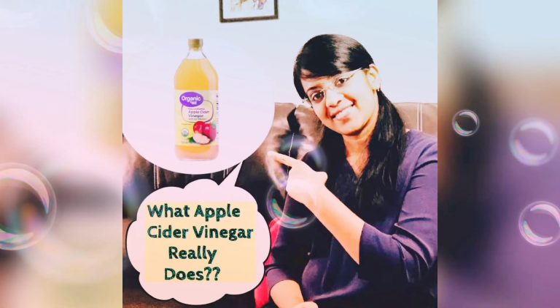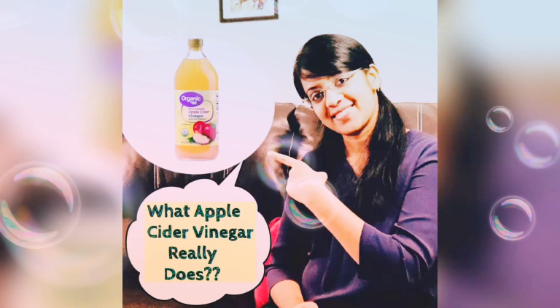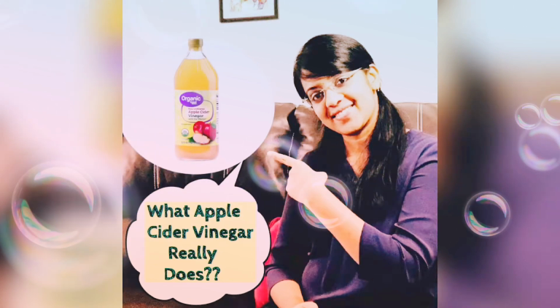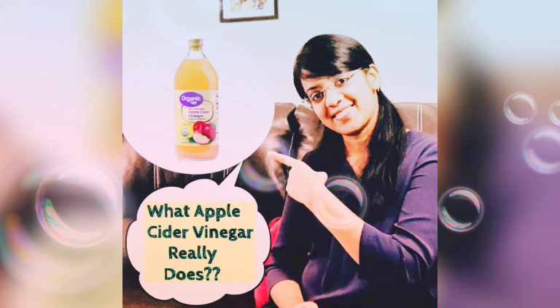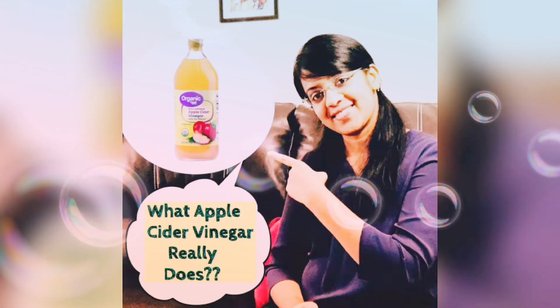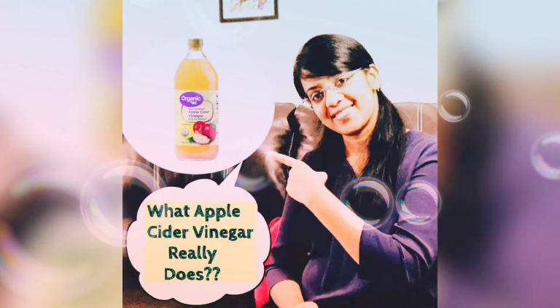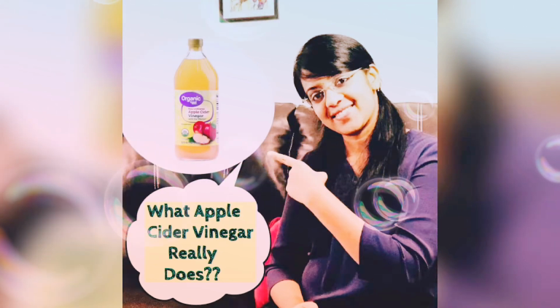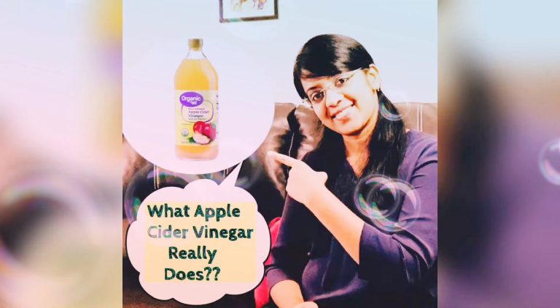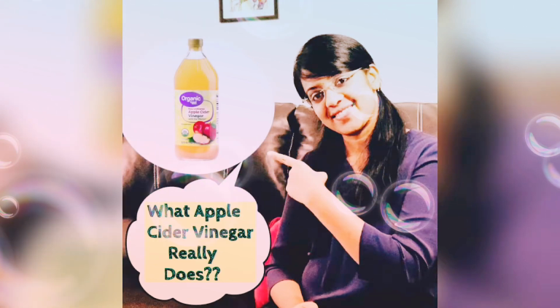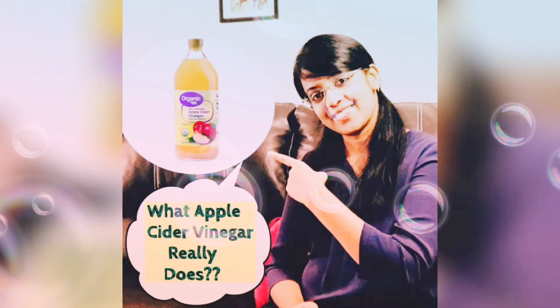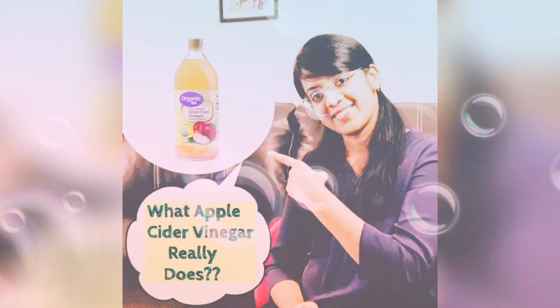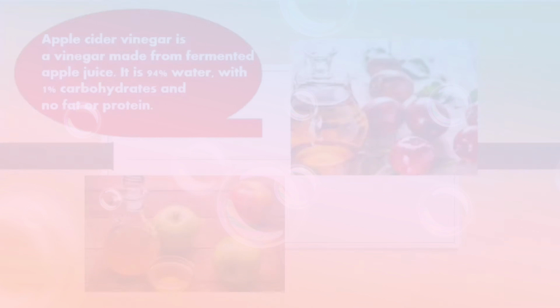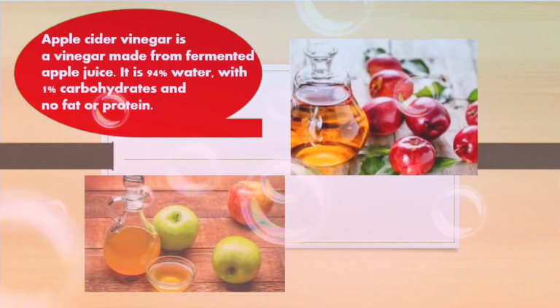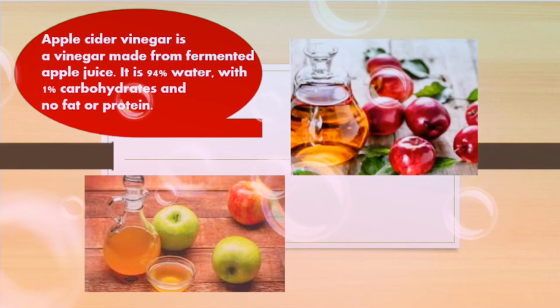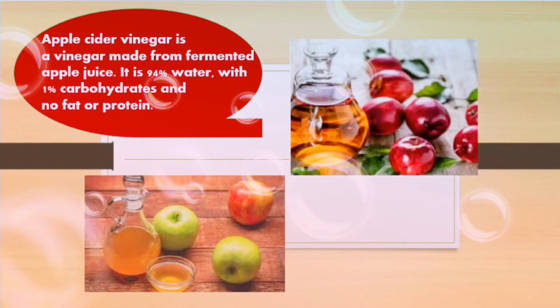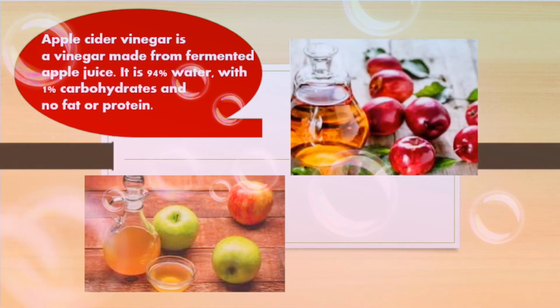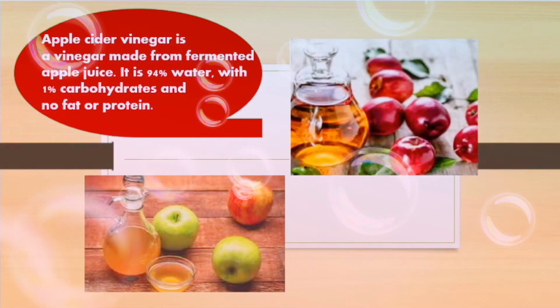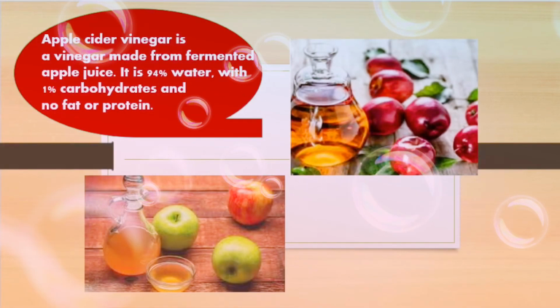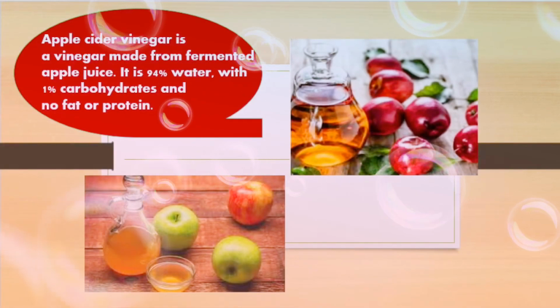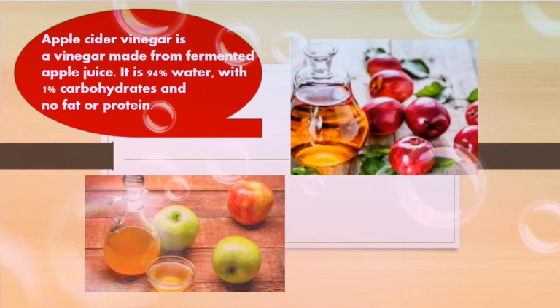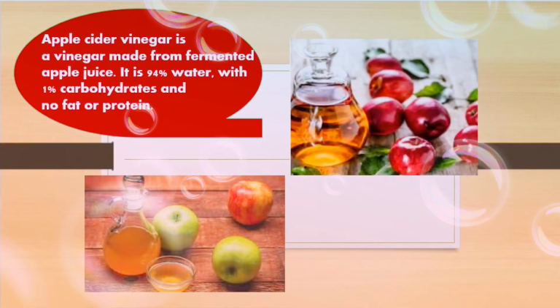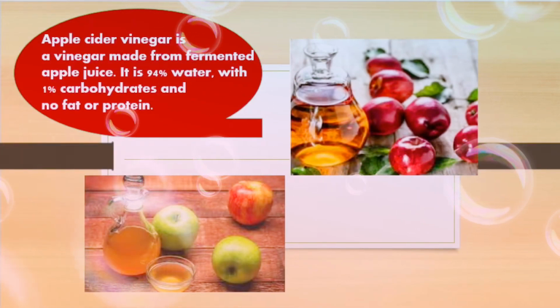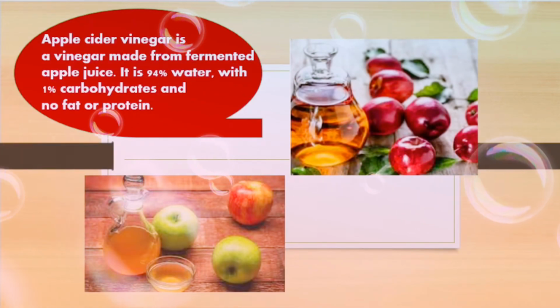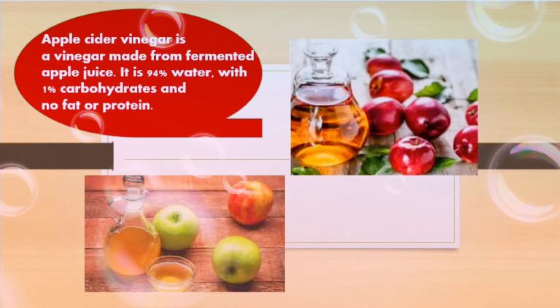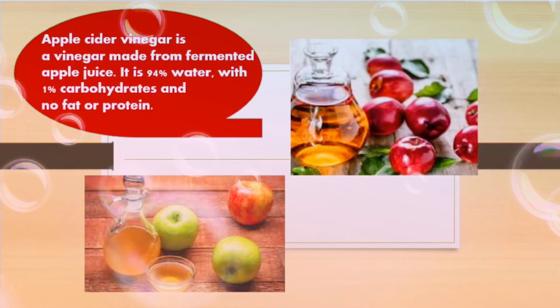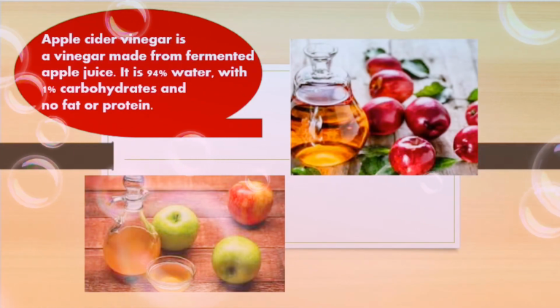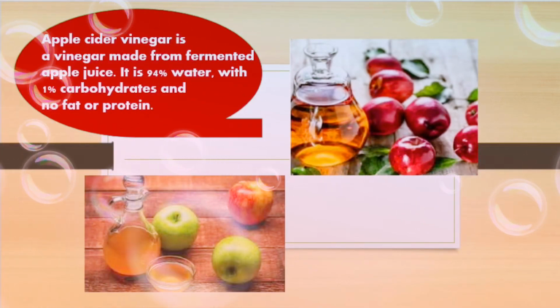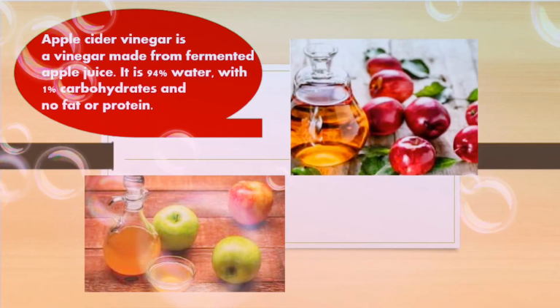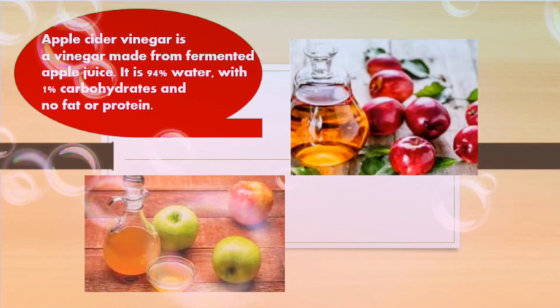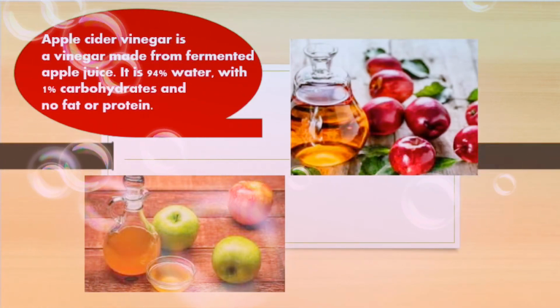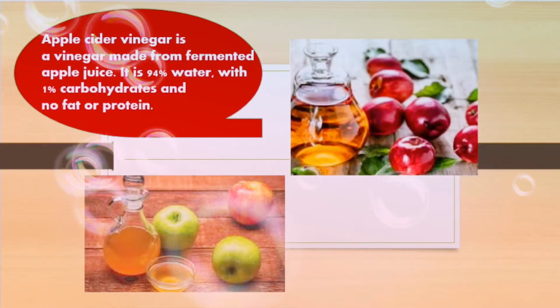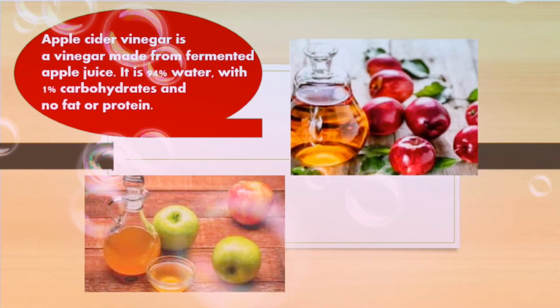Apple cider vinegar is not a fermented apple juice. It has 94% water and 1% carbohydrates.